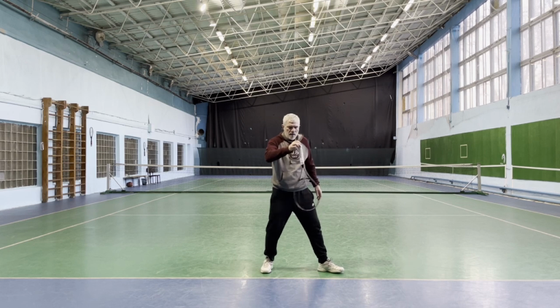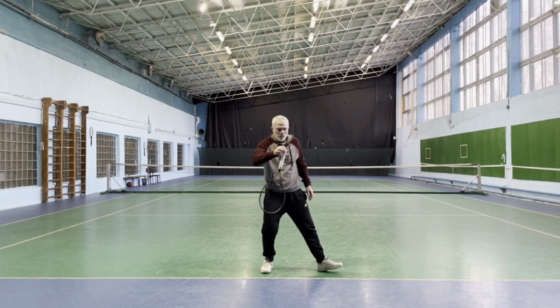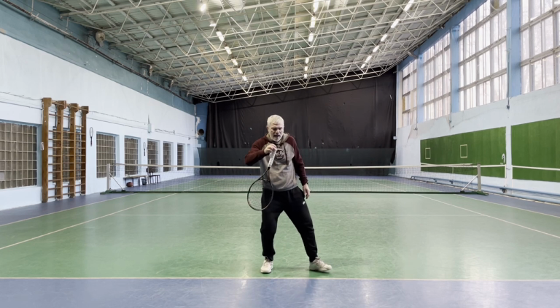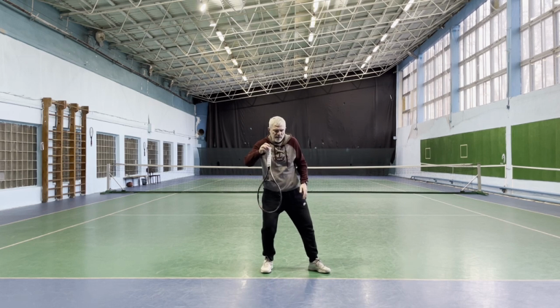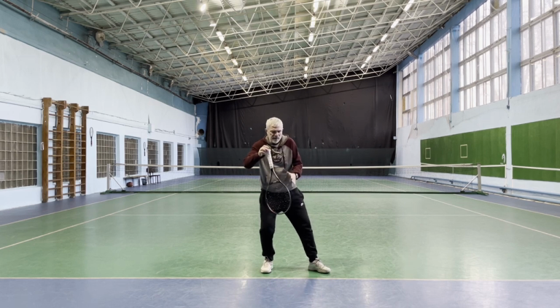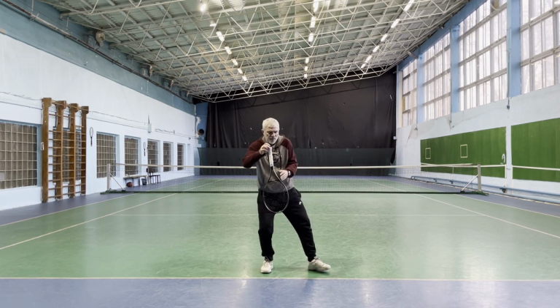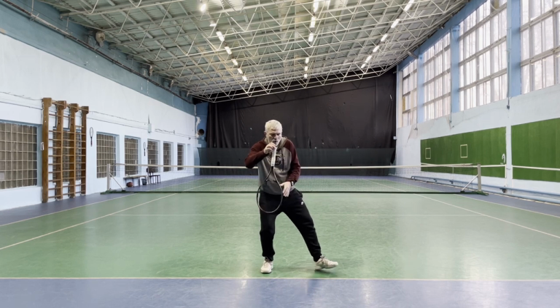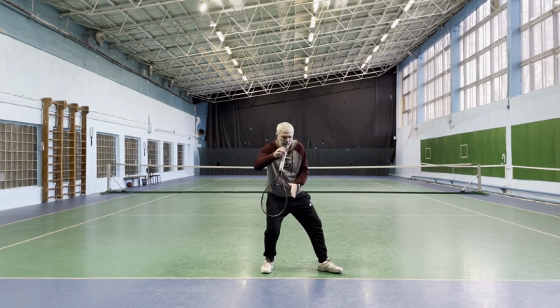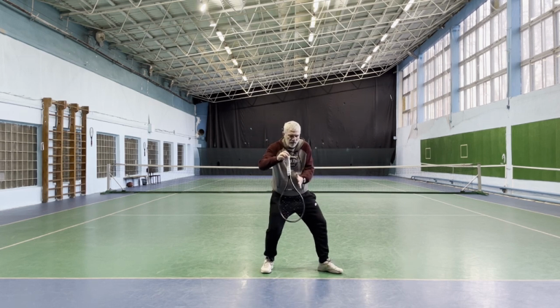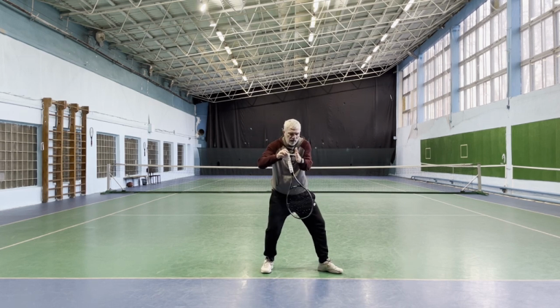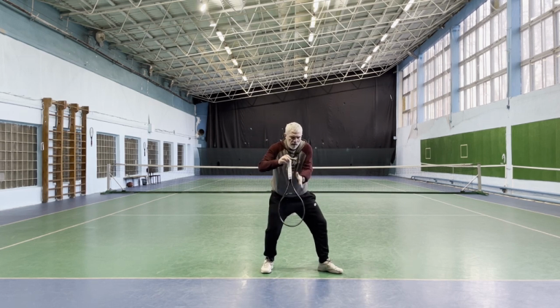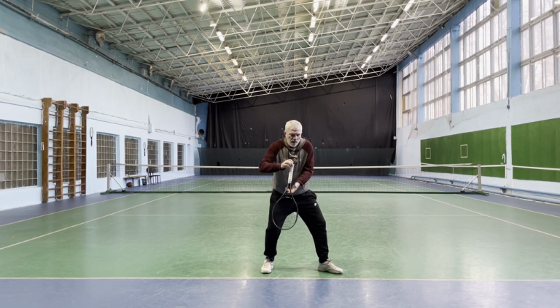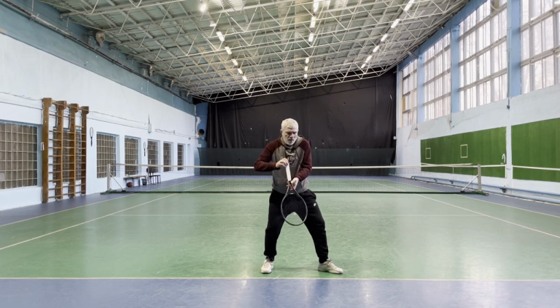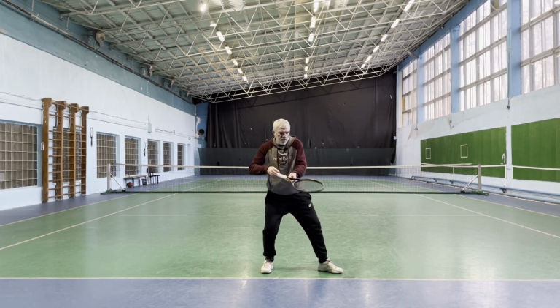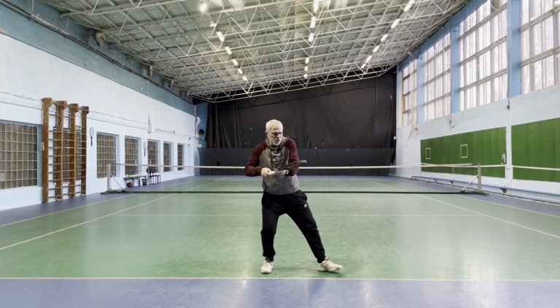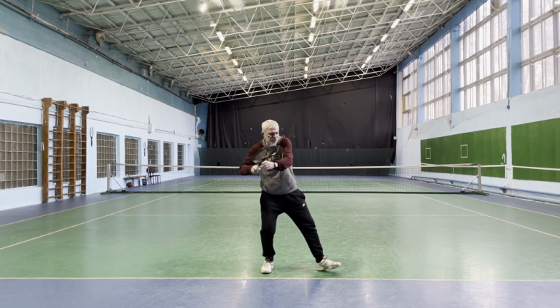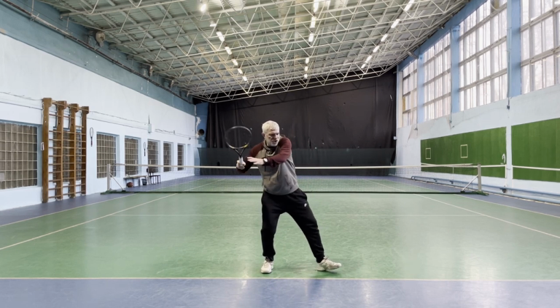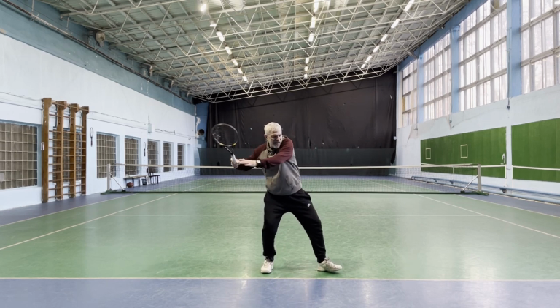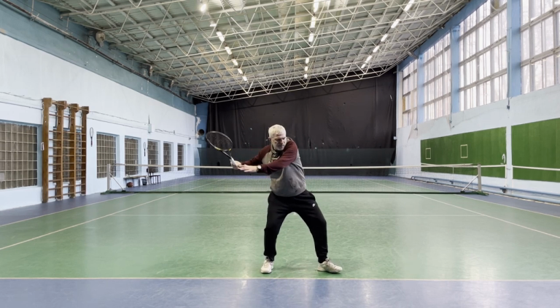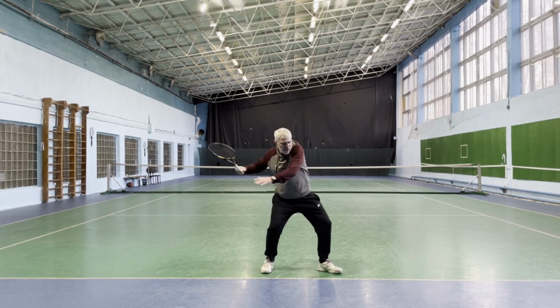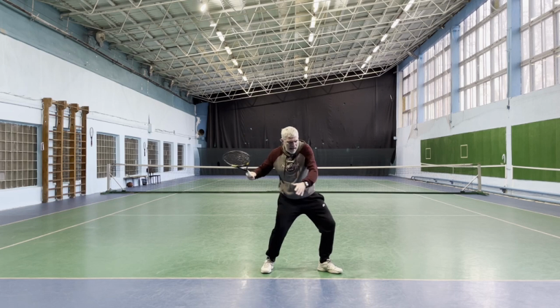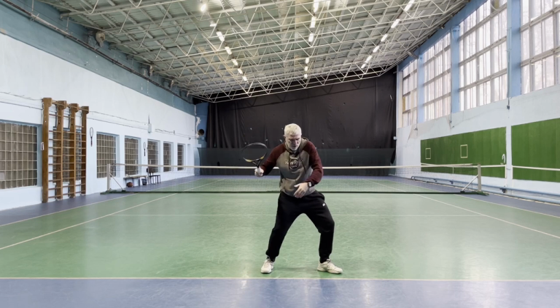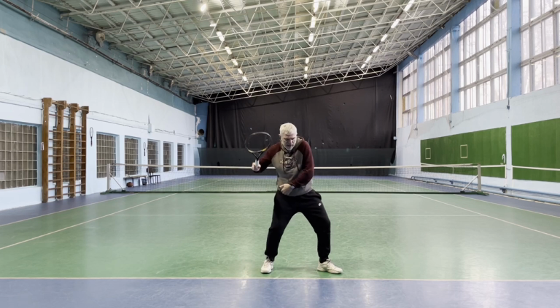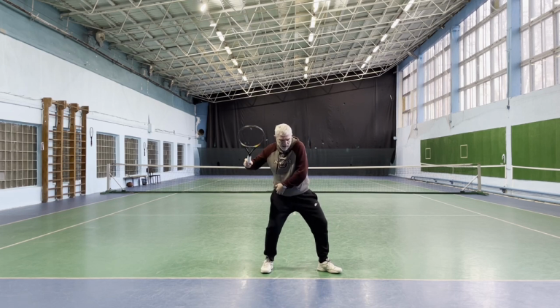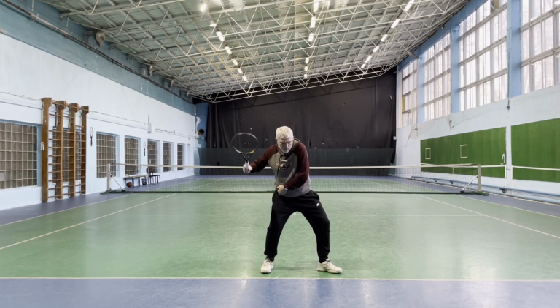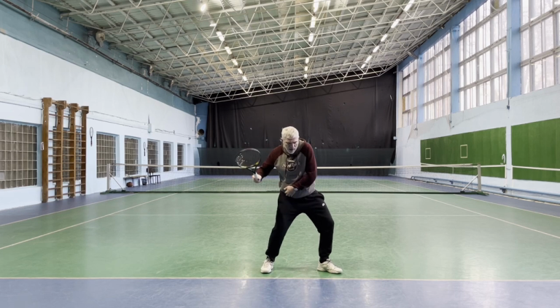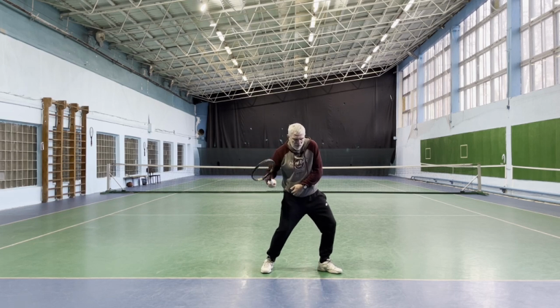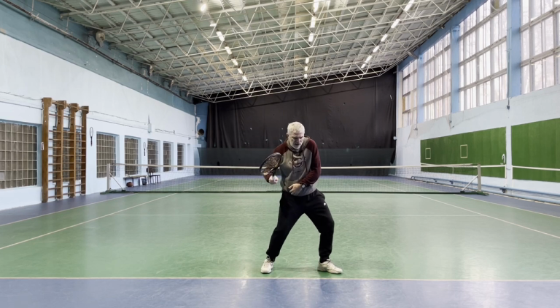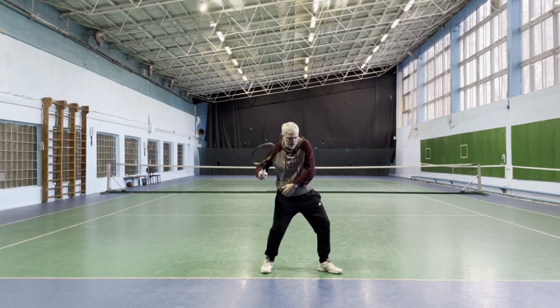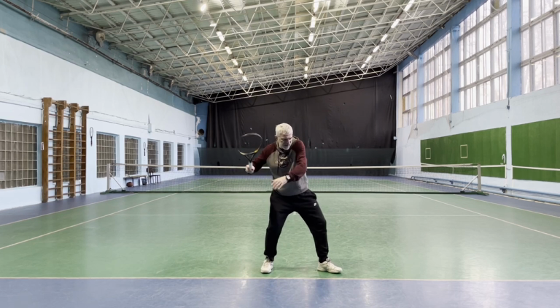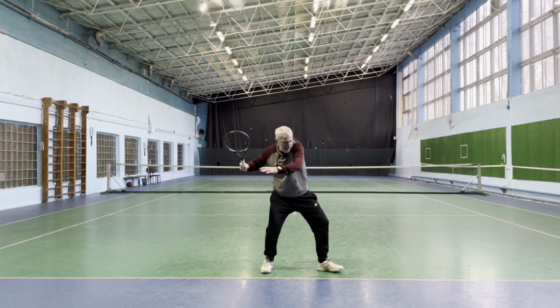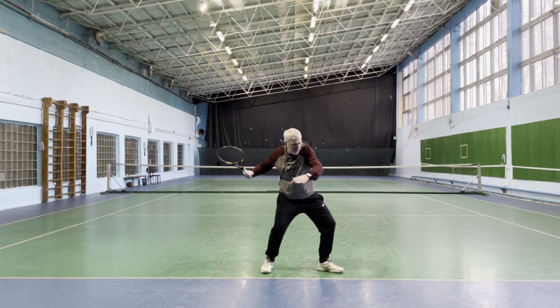Right at this moment we should start speeding up the racket by rotating the hip.